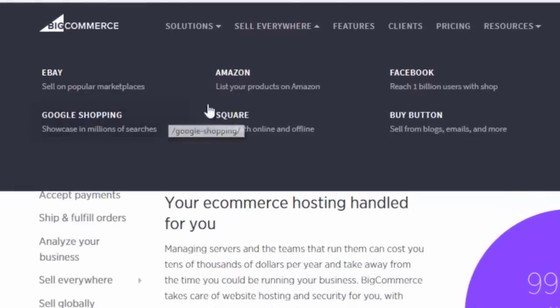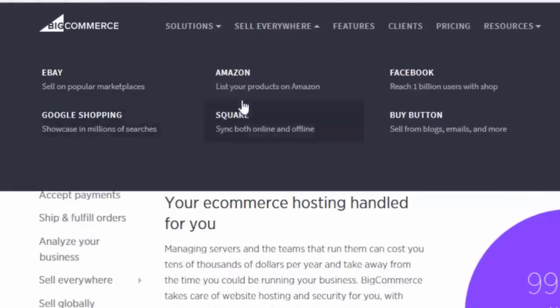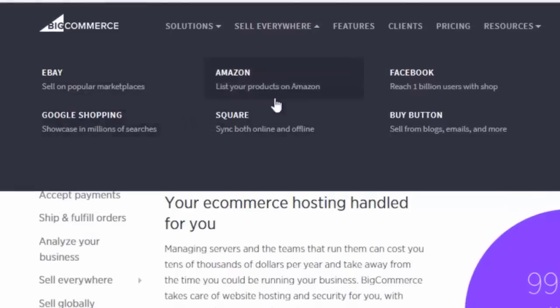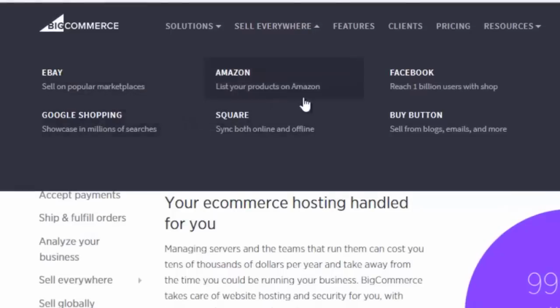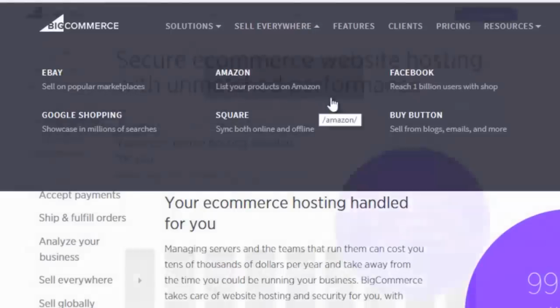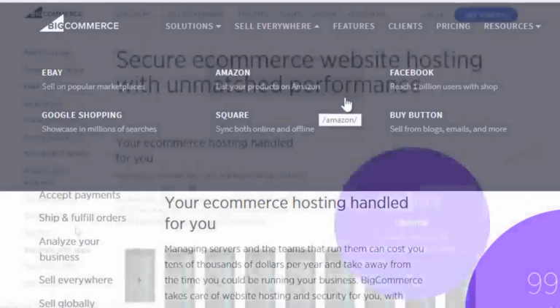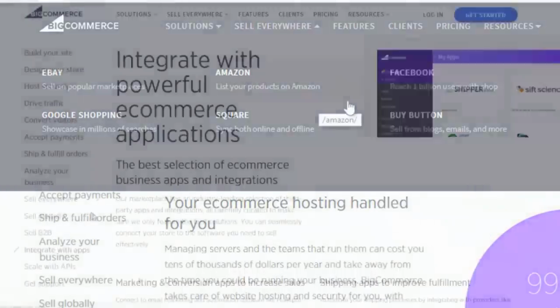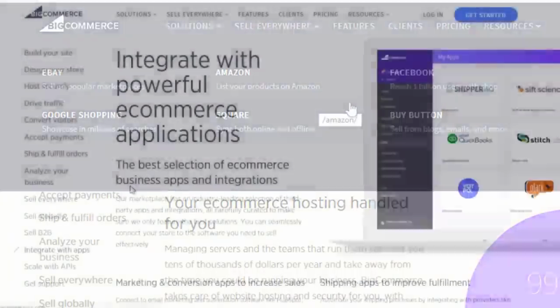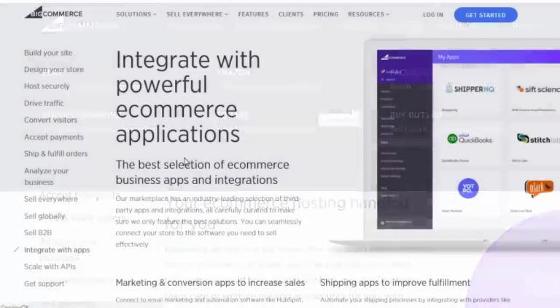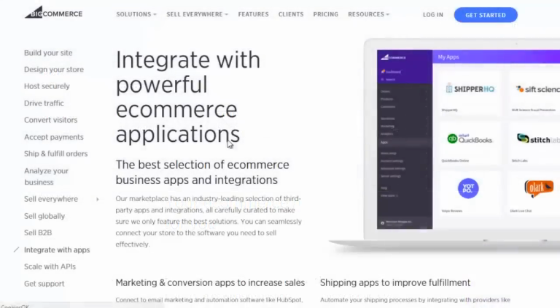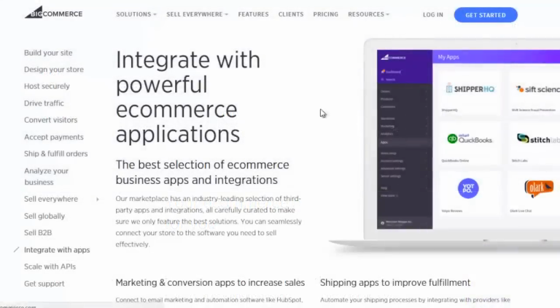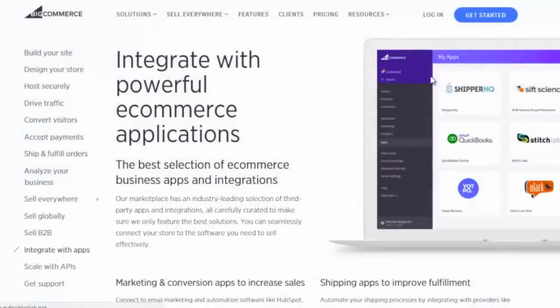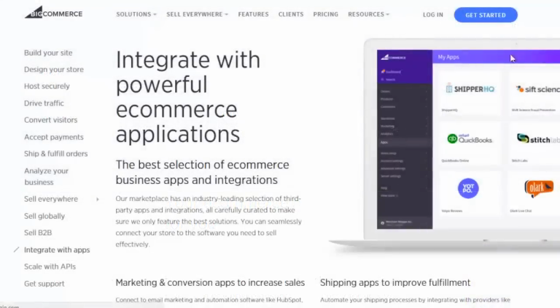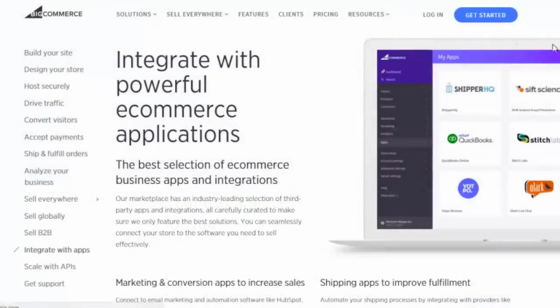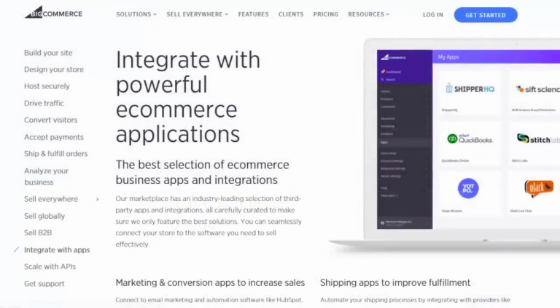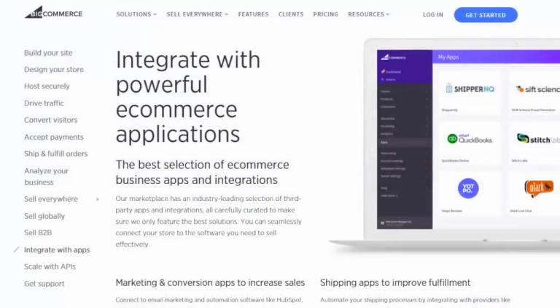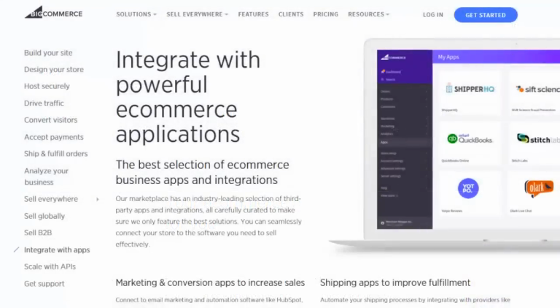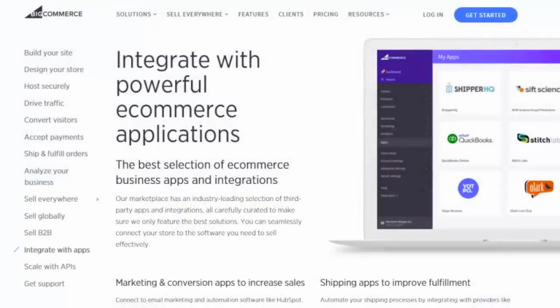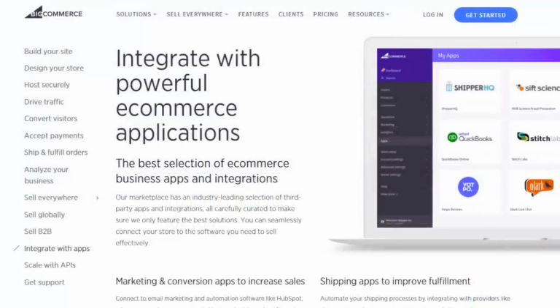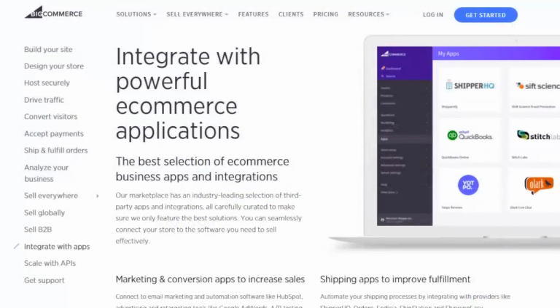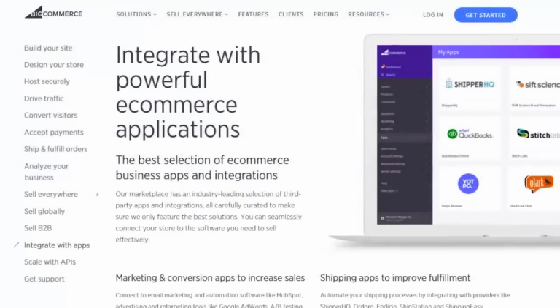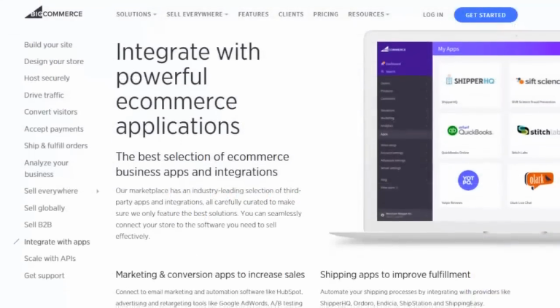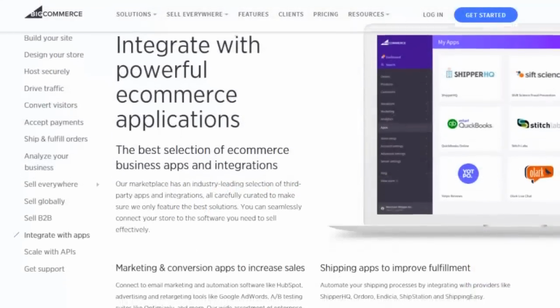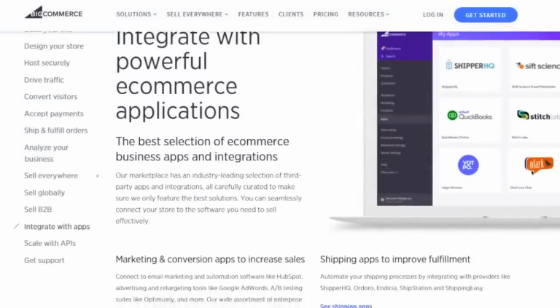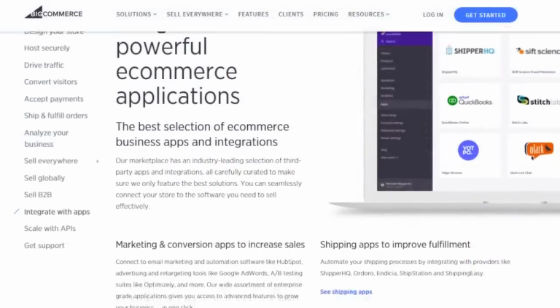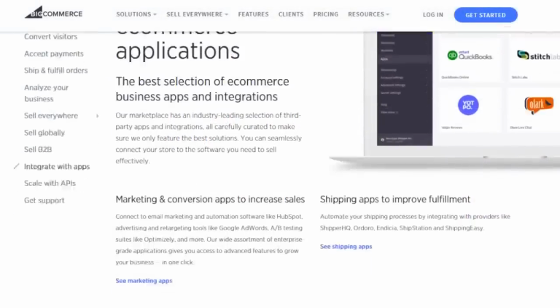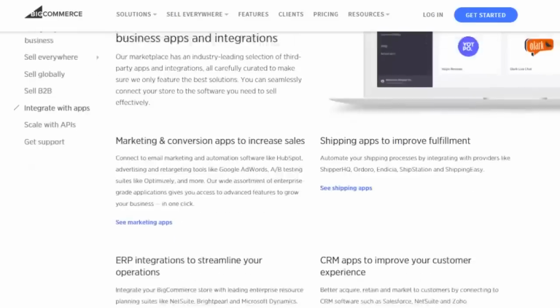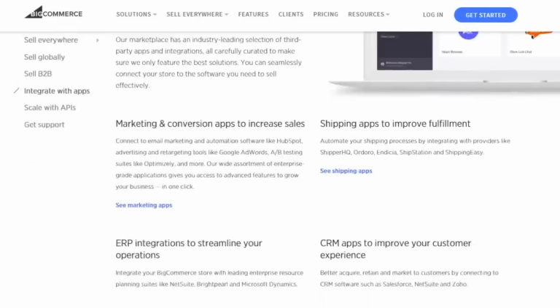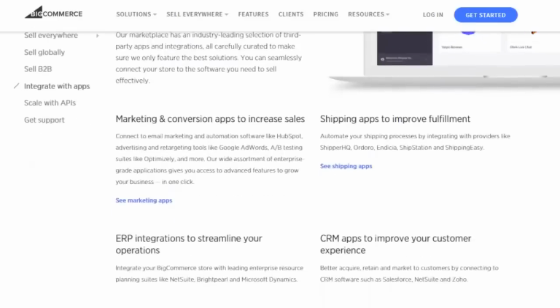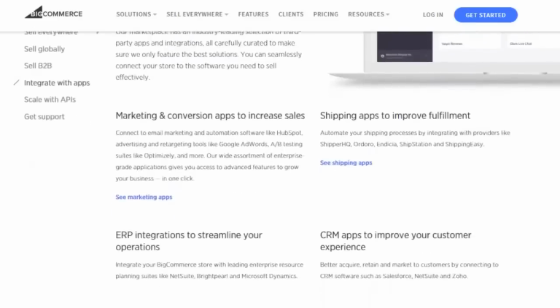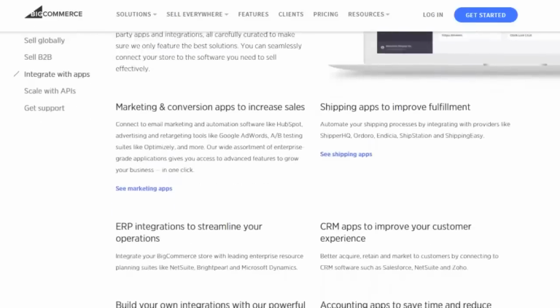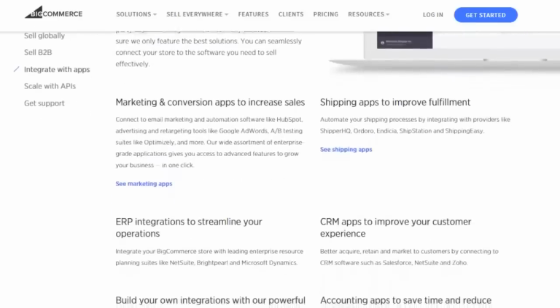Plus, they make the shipping and tax process super easy, with a robust app store offering hundreds of relevant apps.